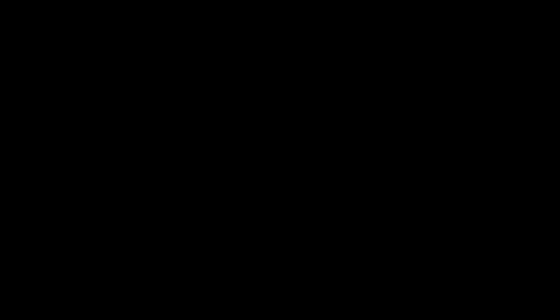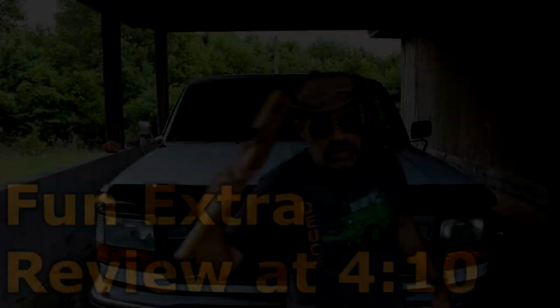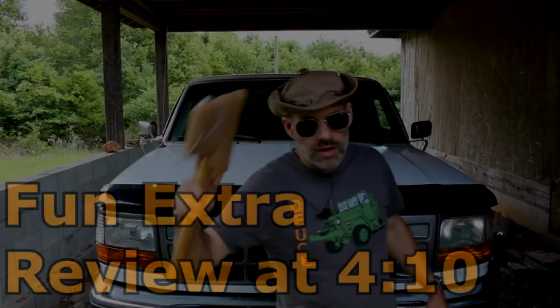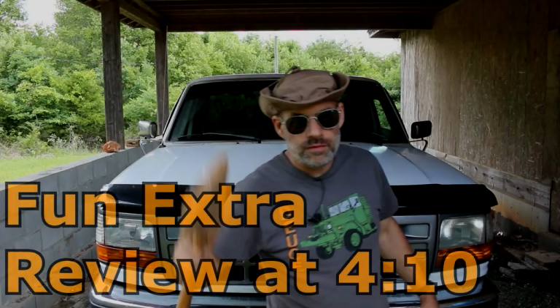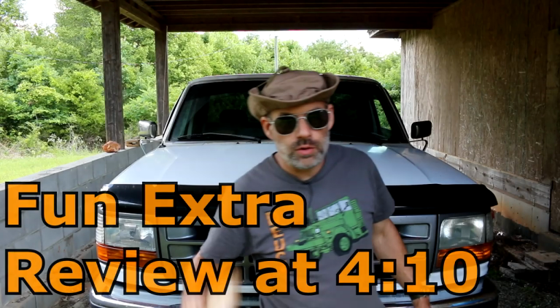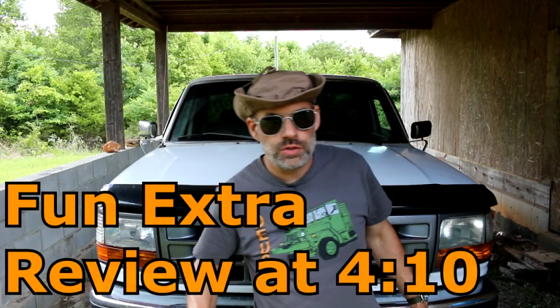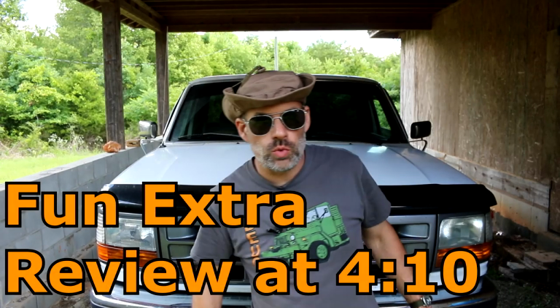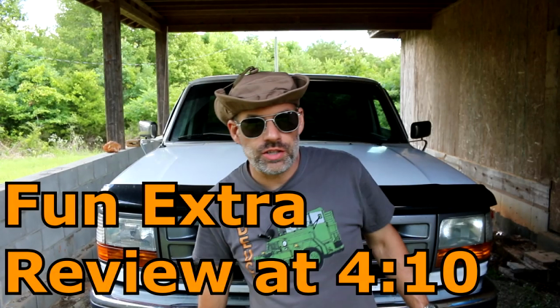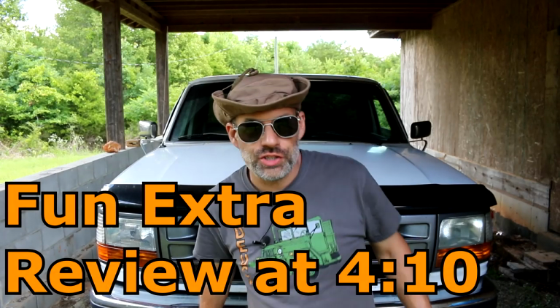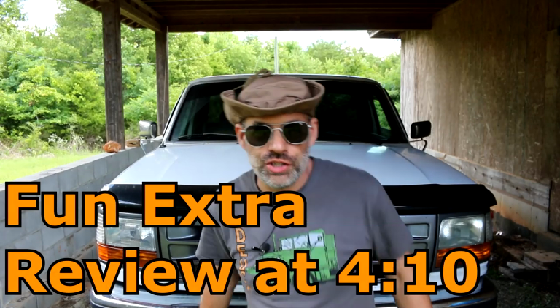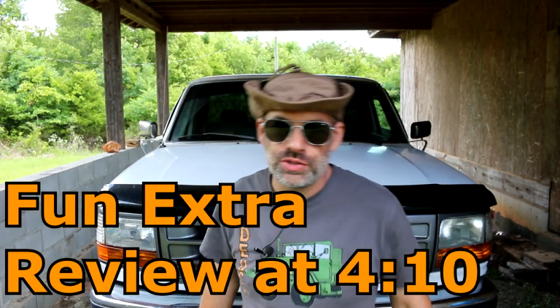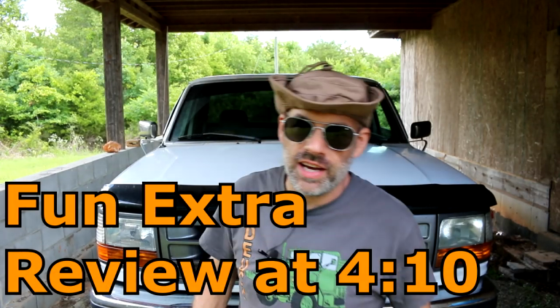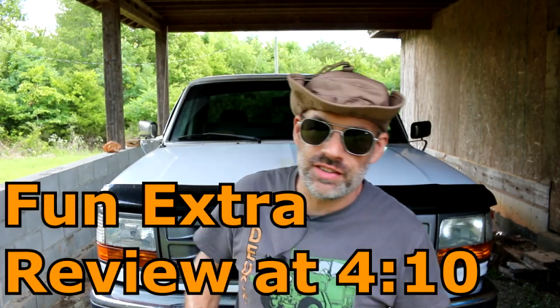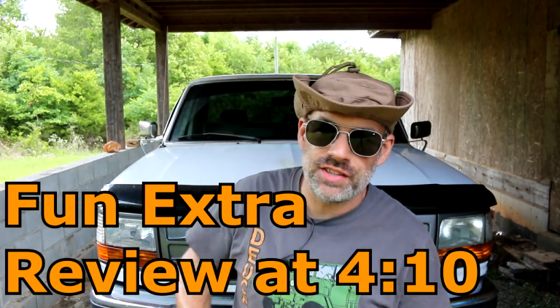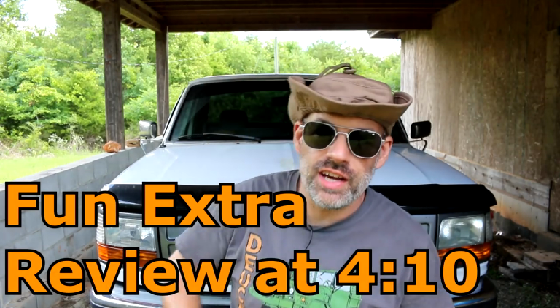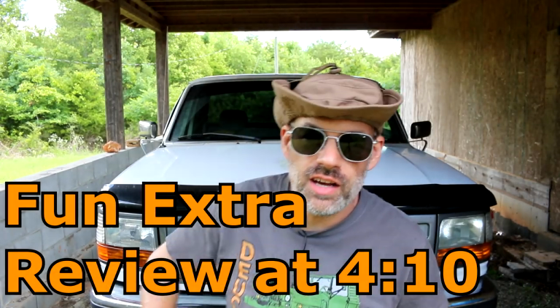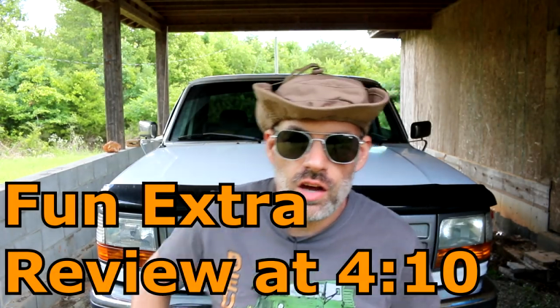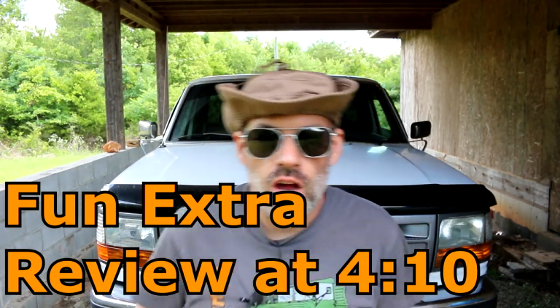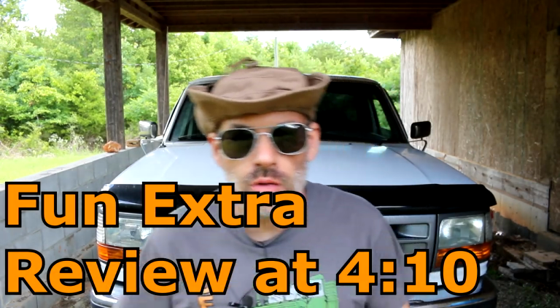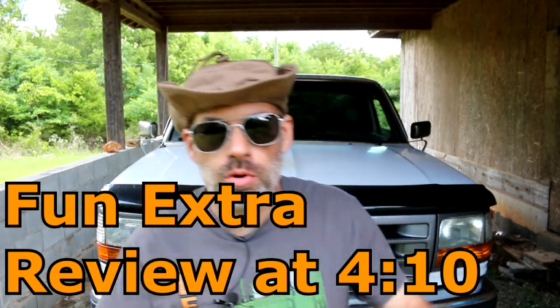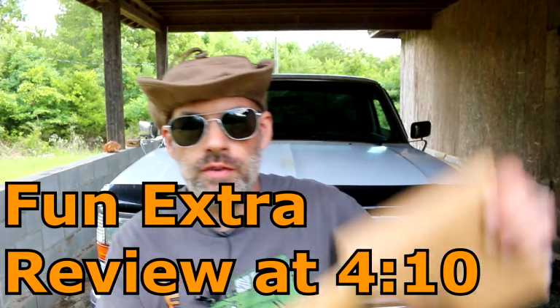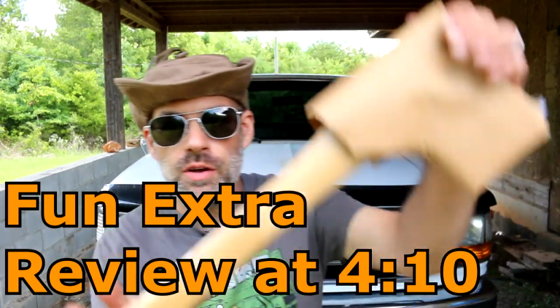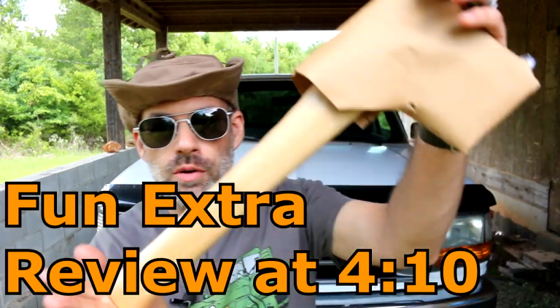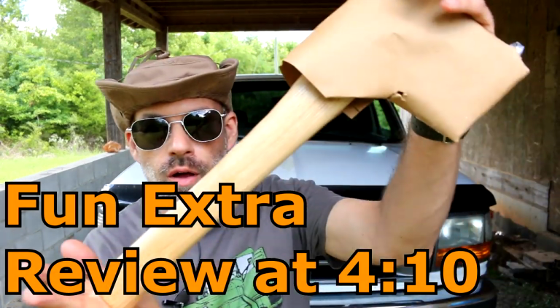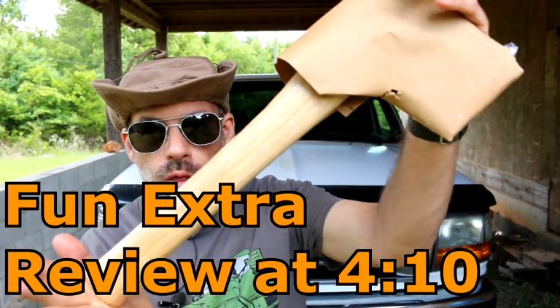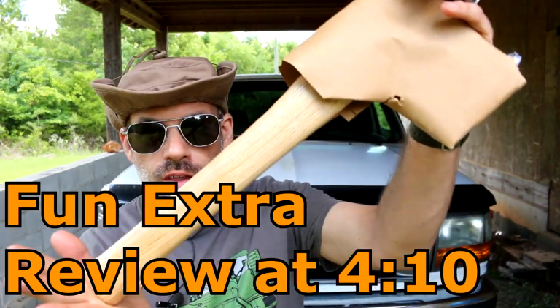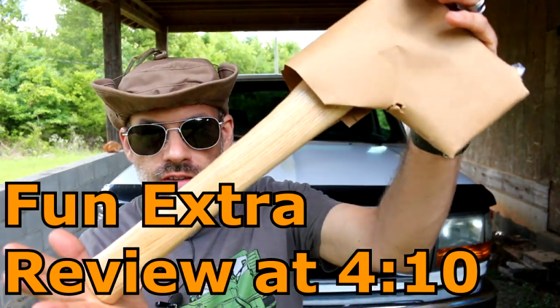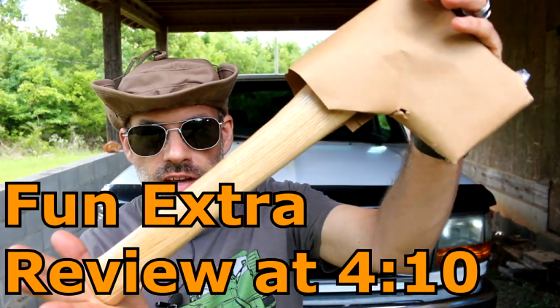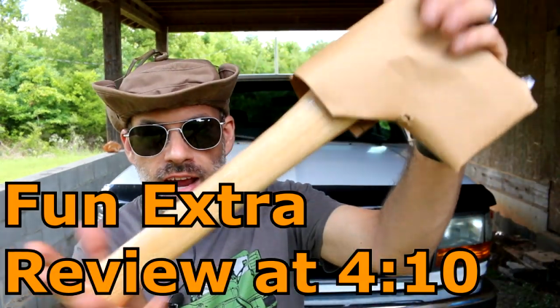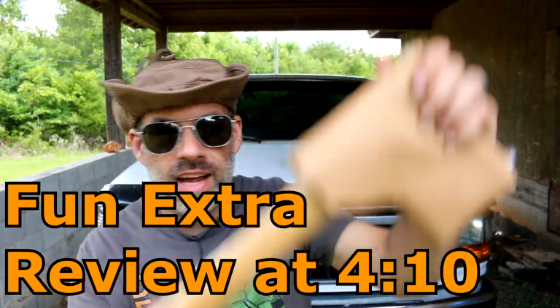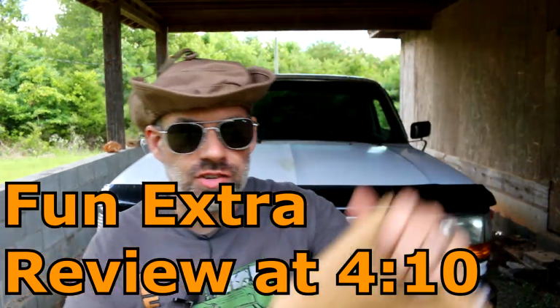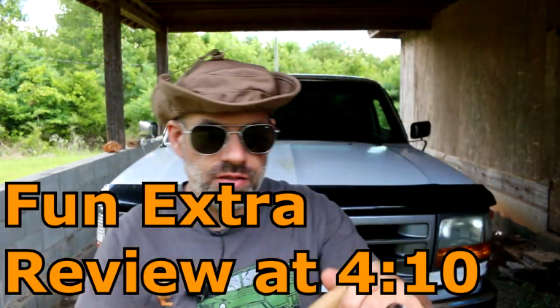How to folks, you're watching Deuce, and today I'm going to review this hatchet.